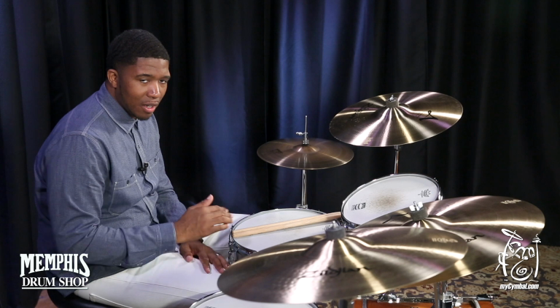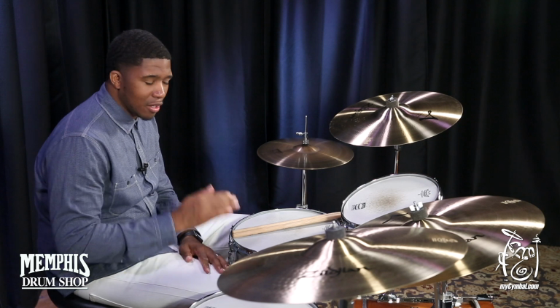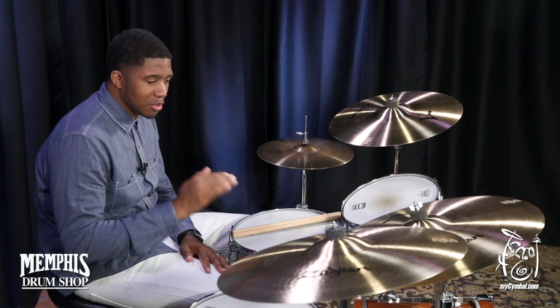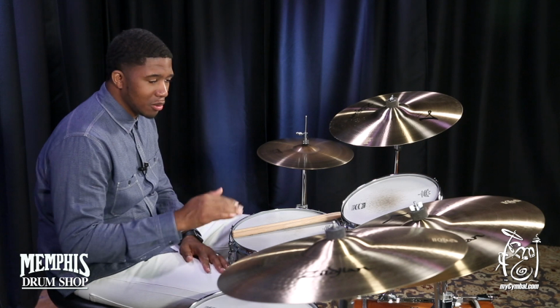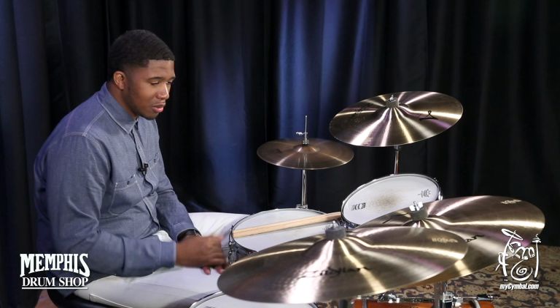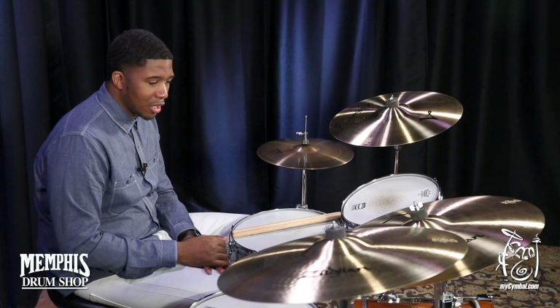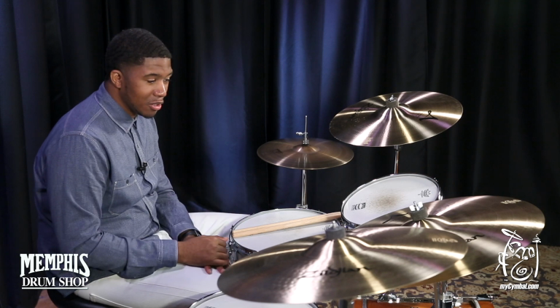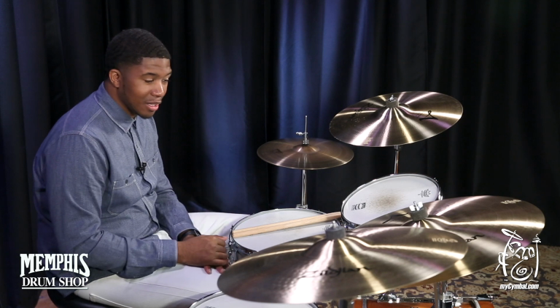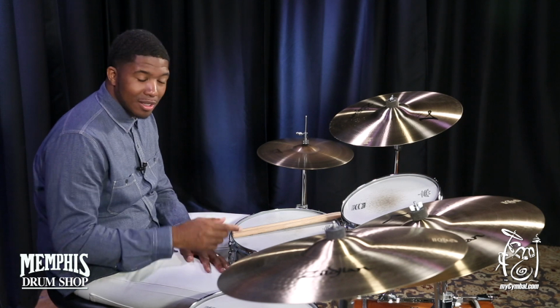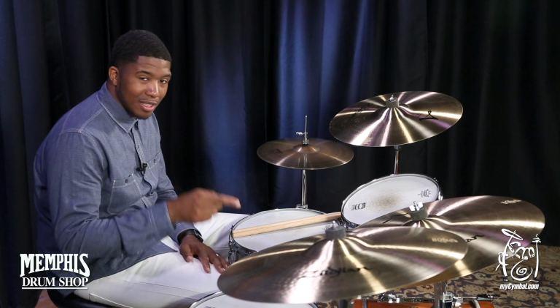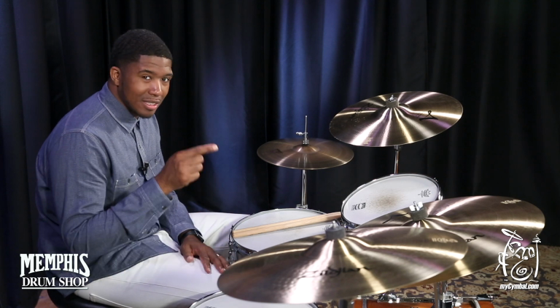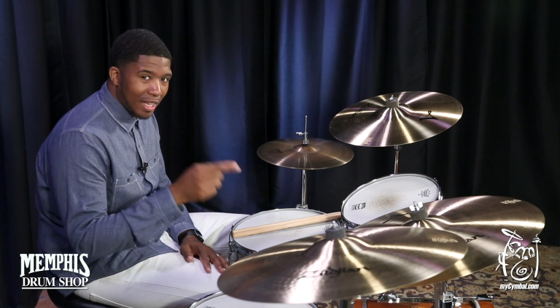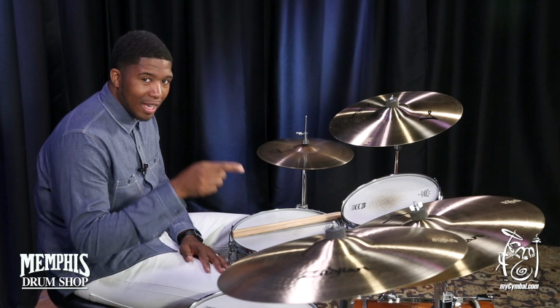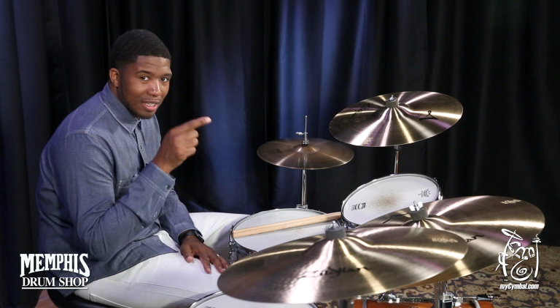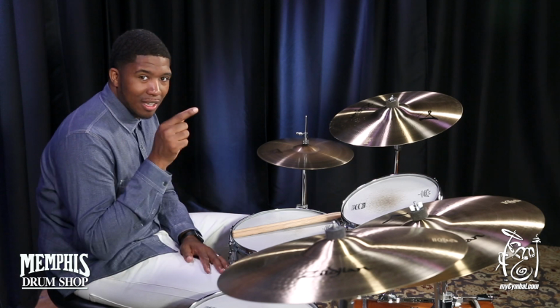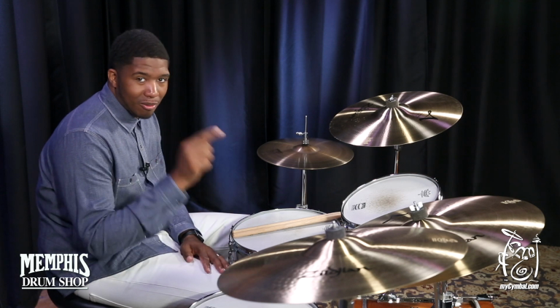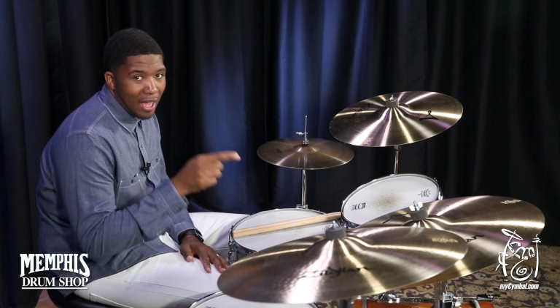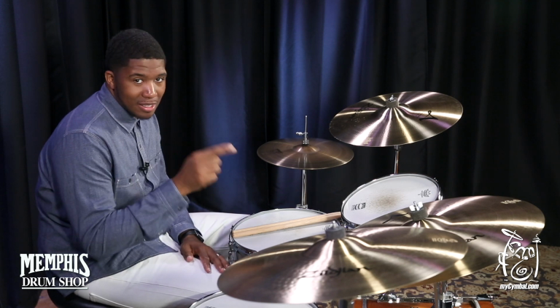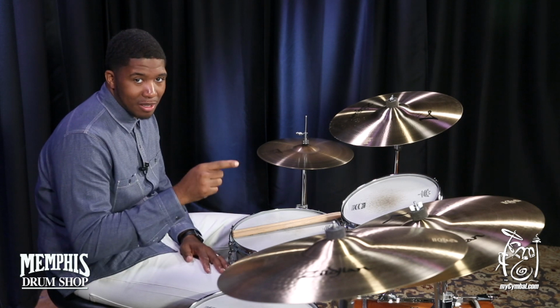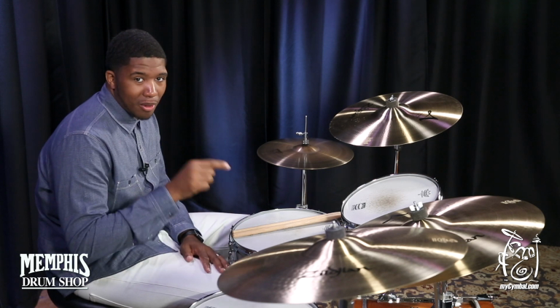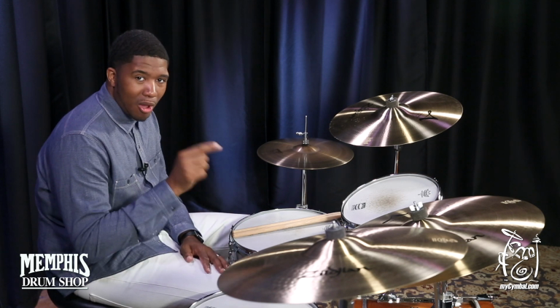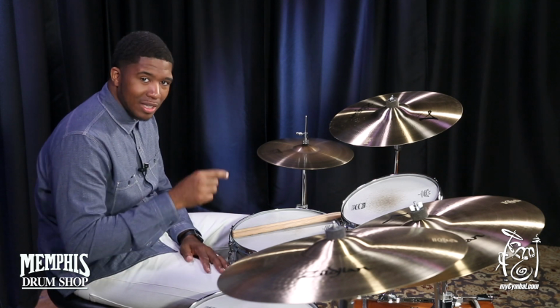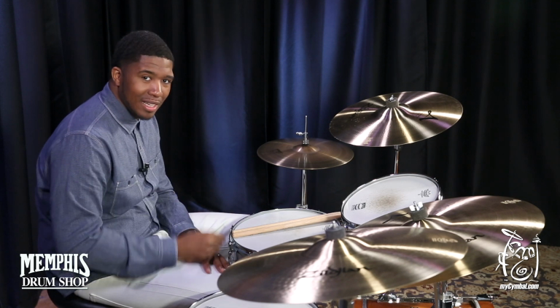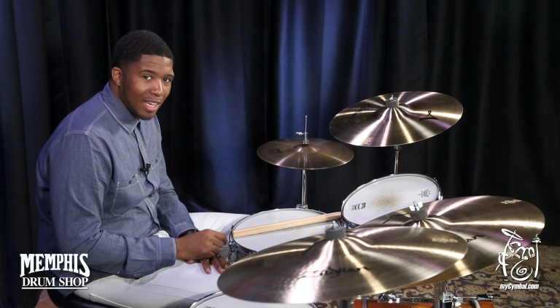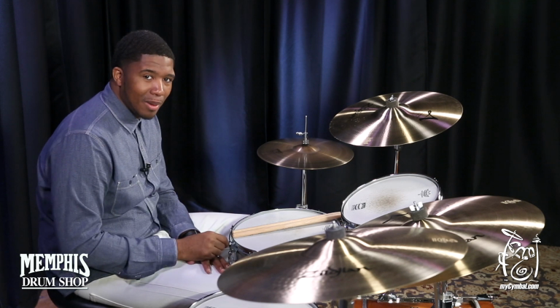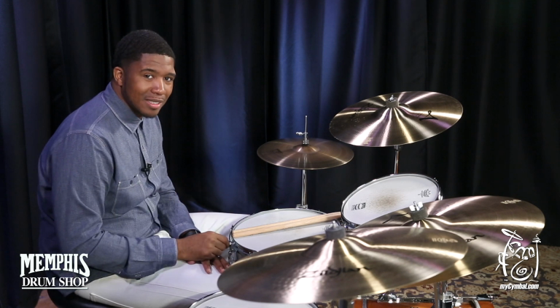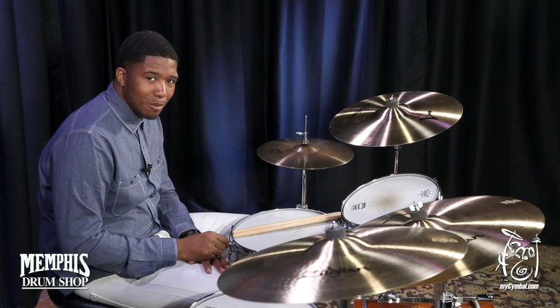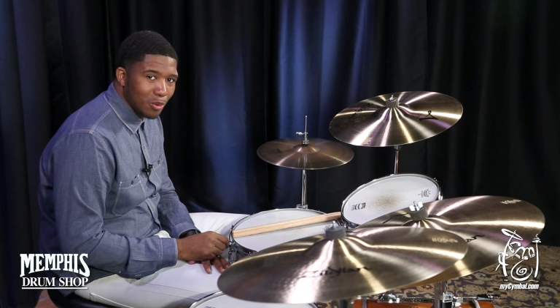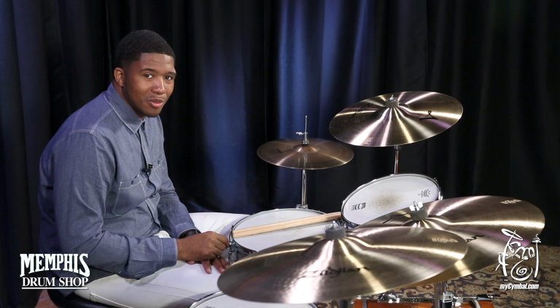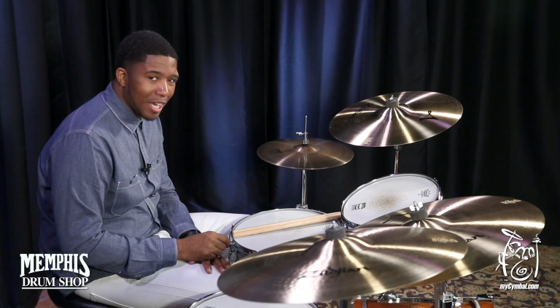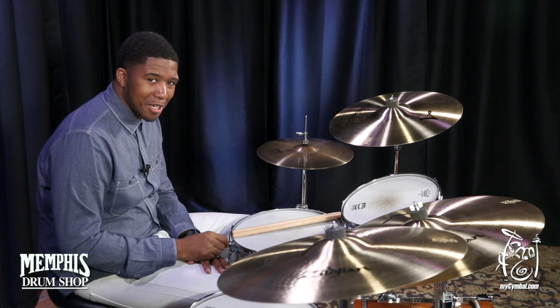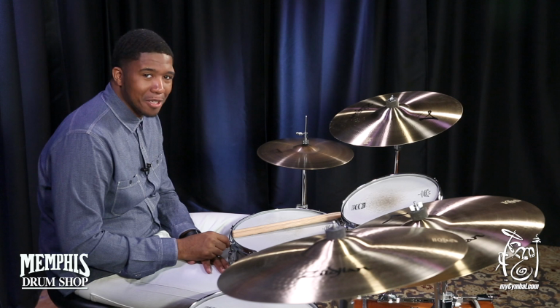It's very, very smooth. You can get this exact ride cymbal only at MySumble.com.